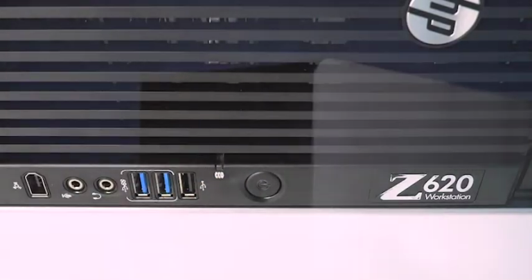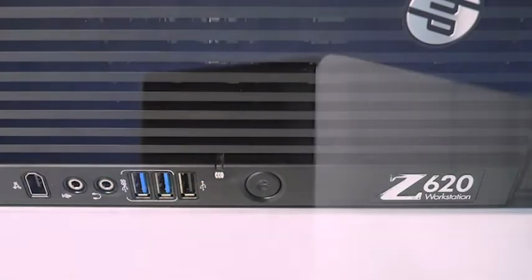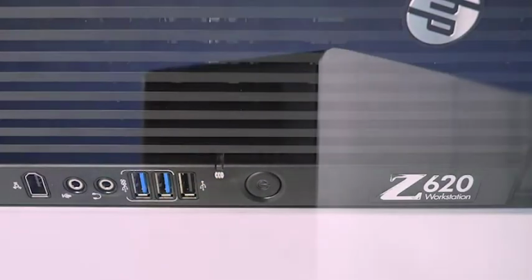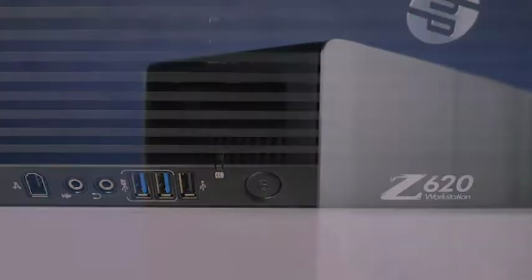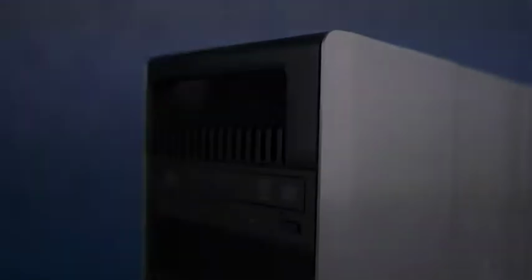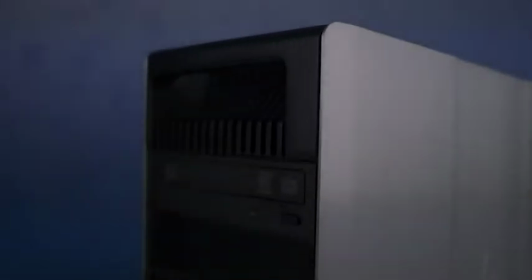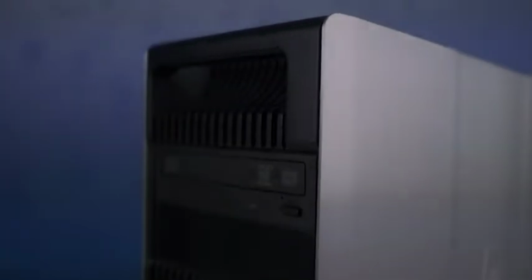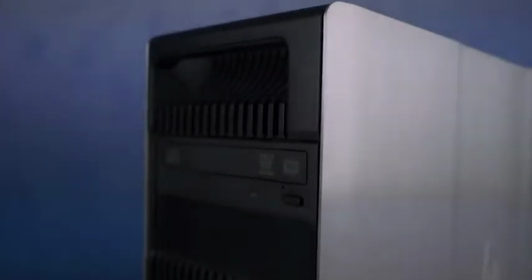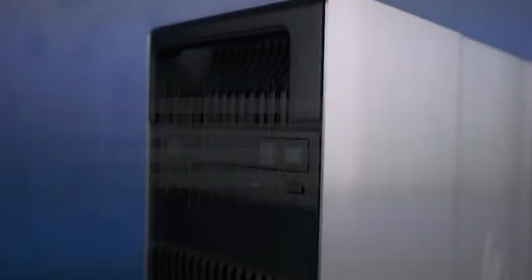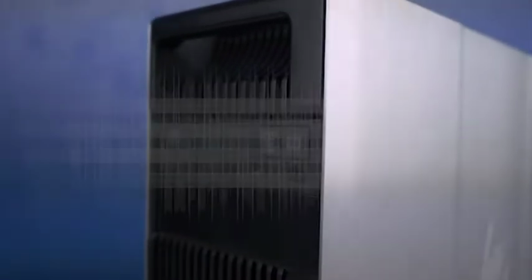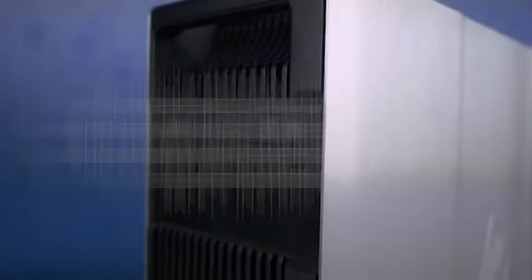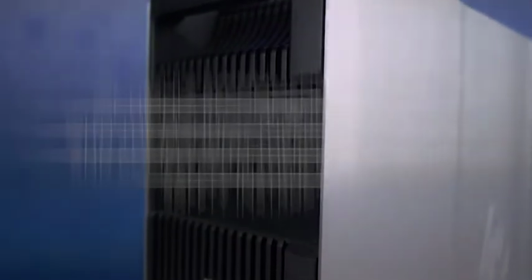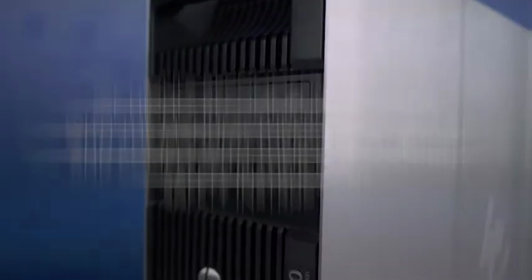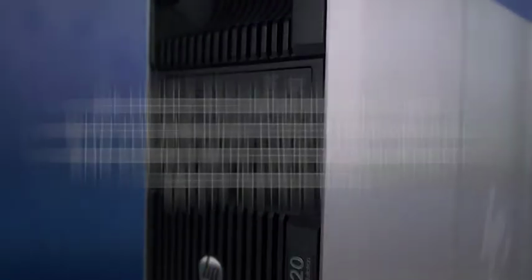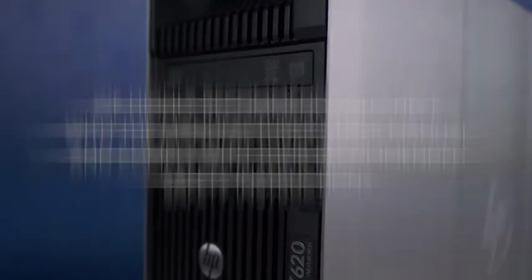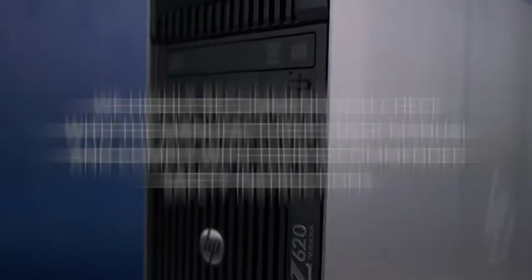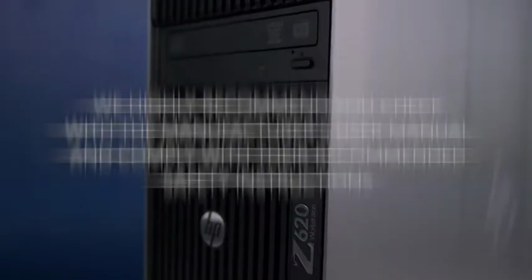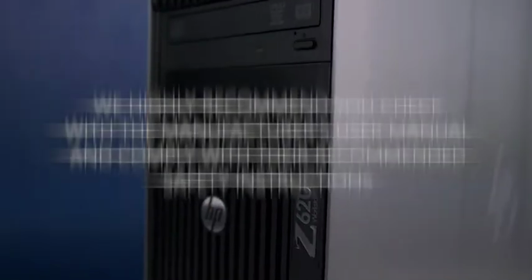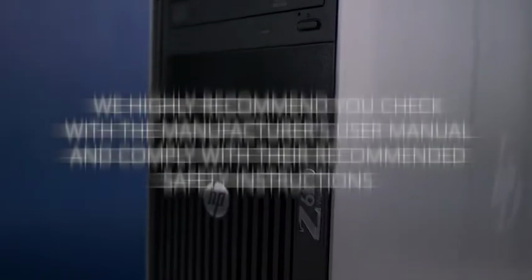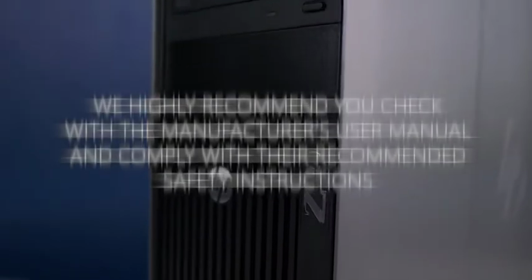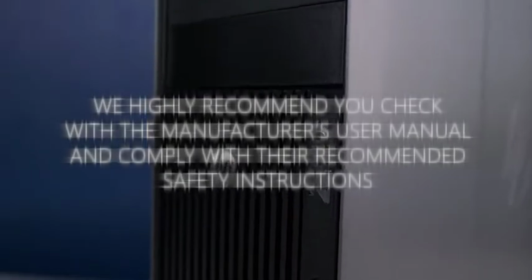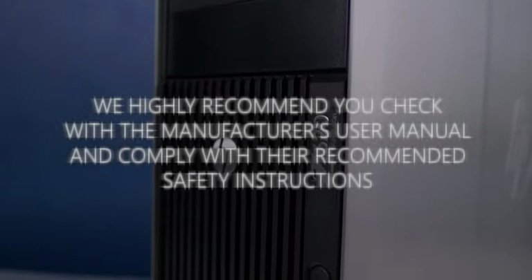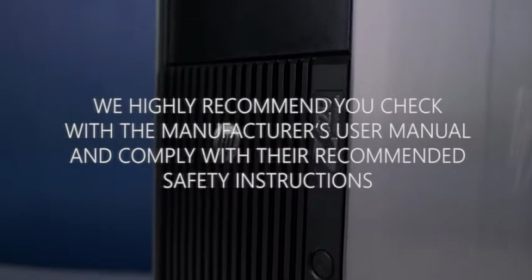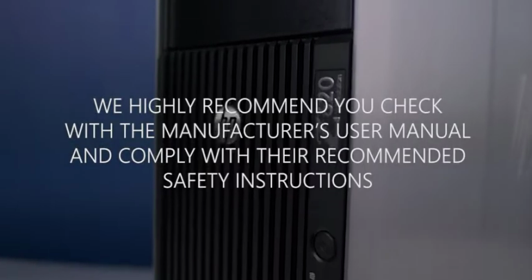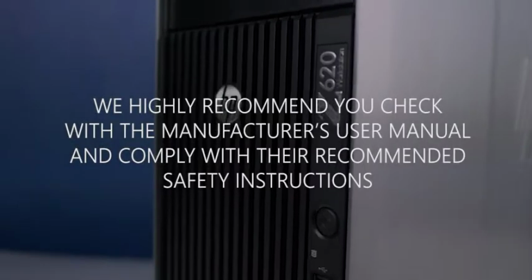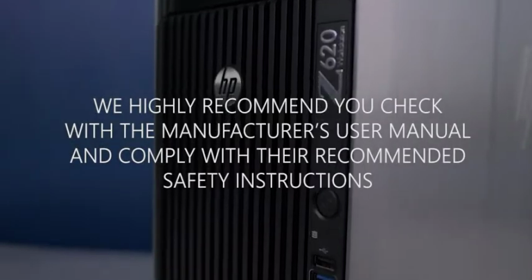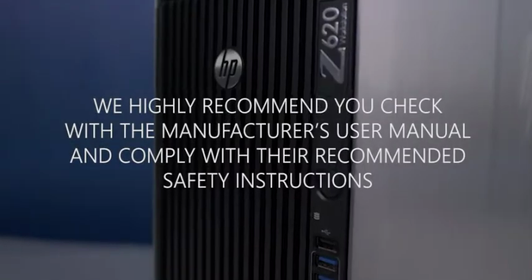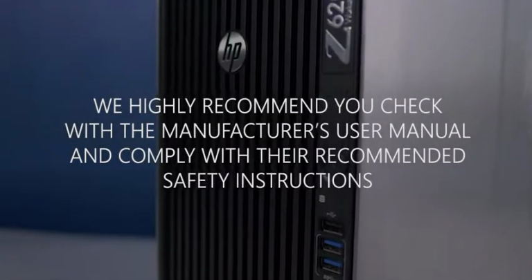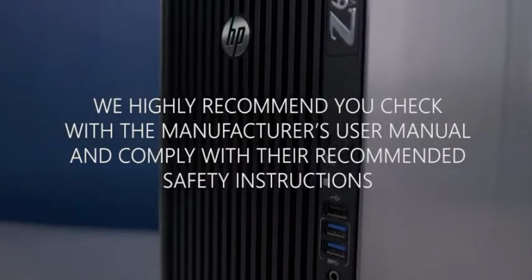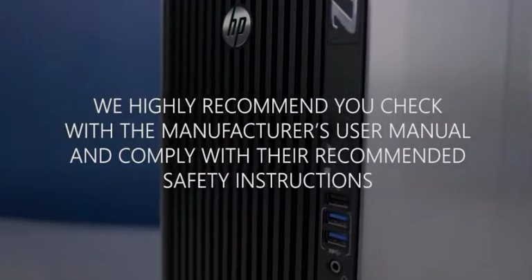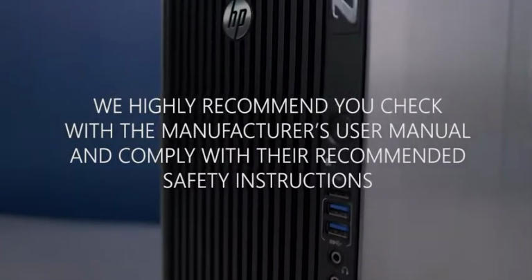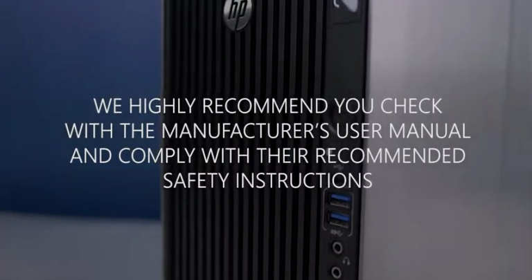We highly recommend you check the manufacturer's system manual and comply with their recommended safety instructions.